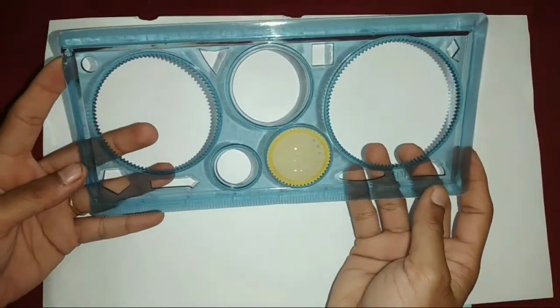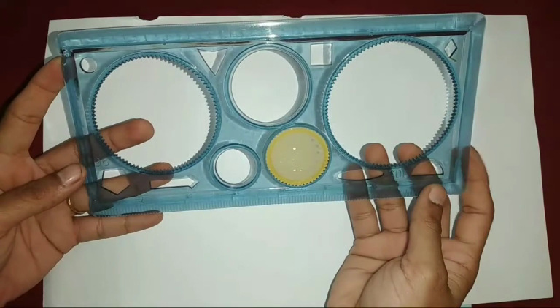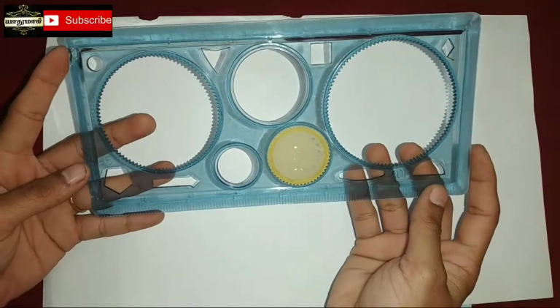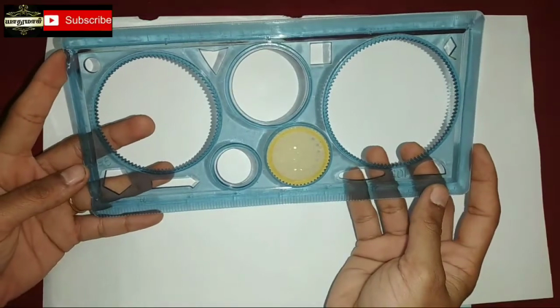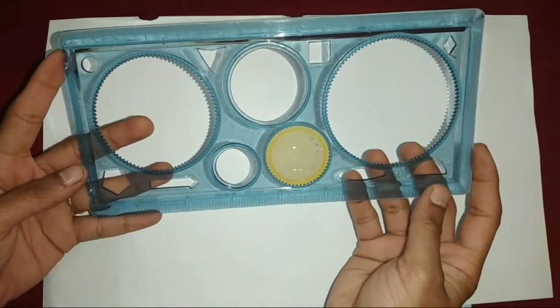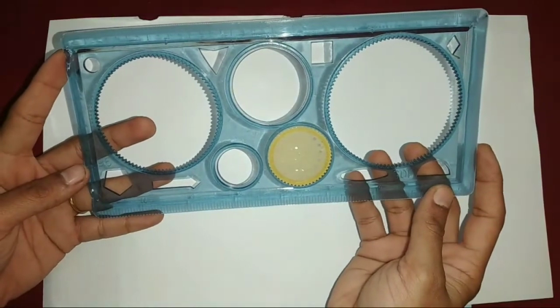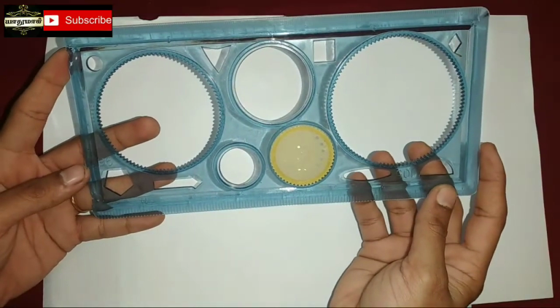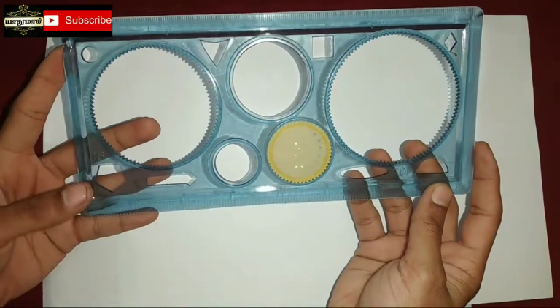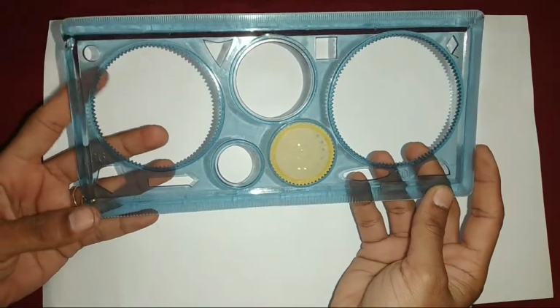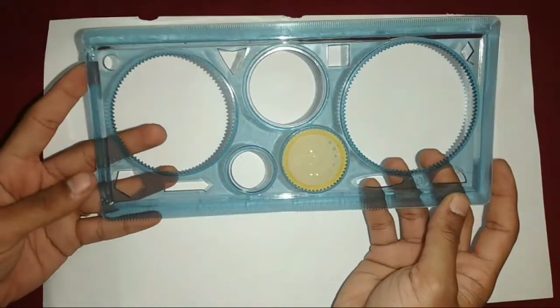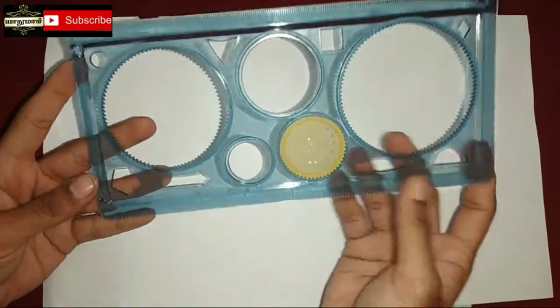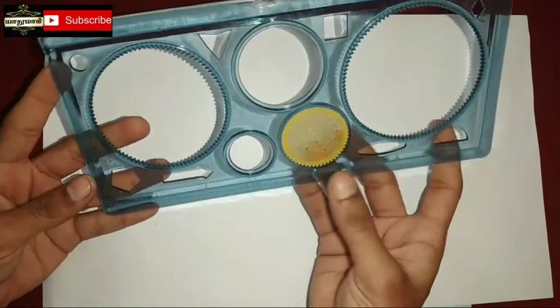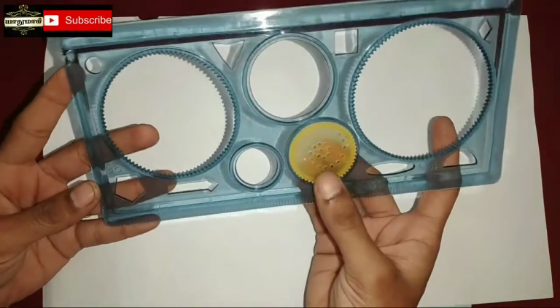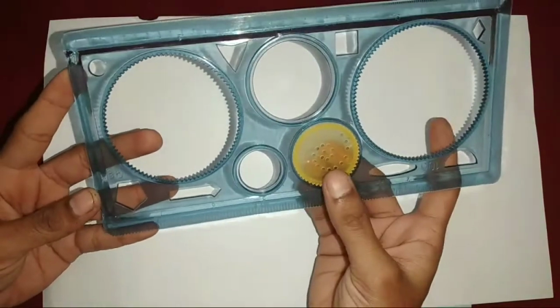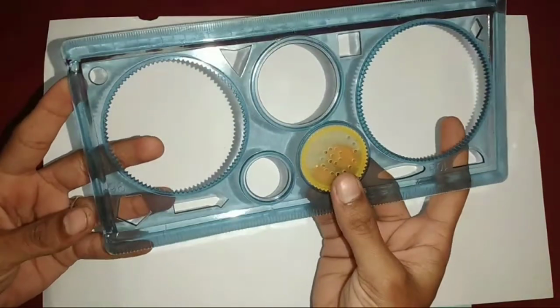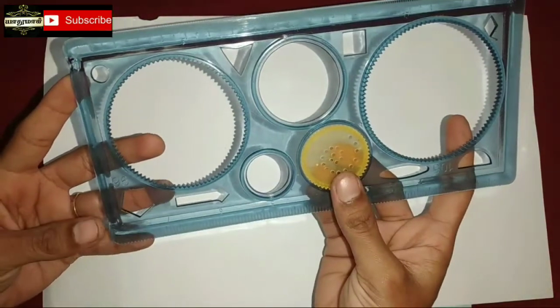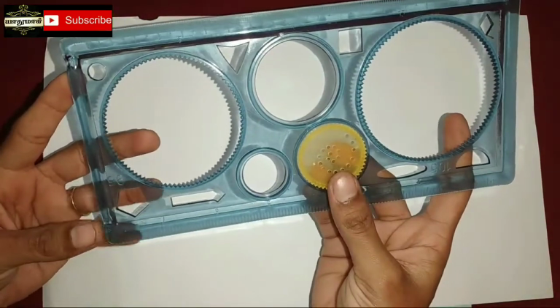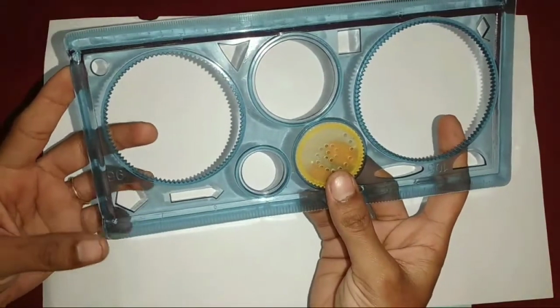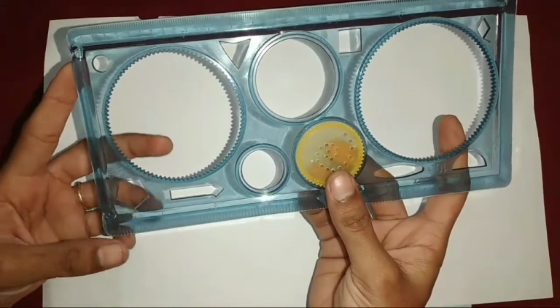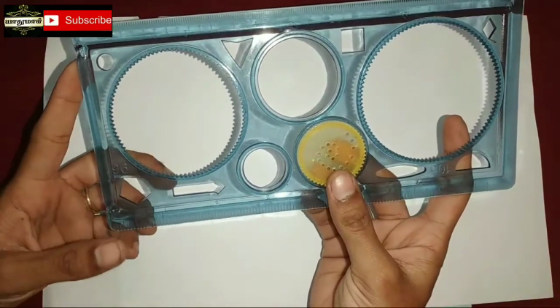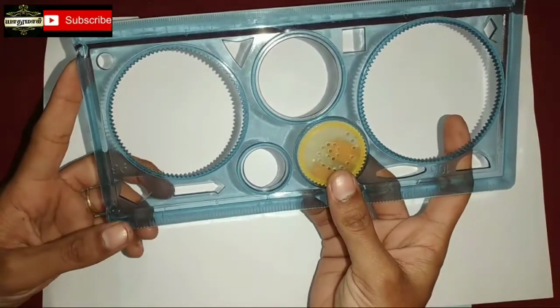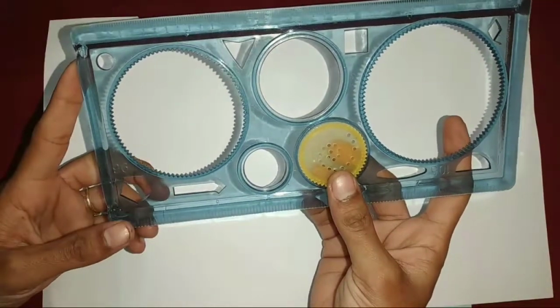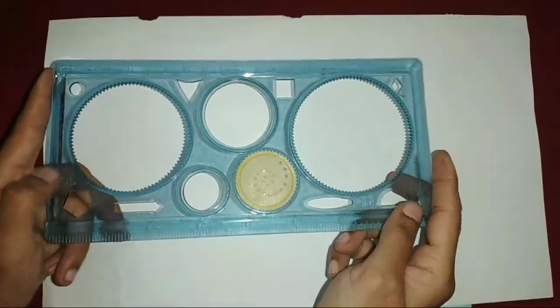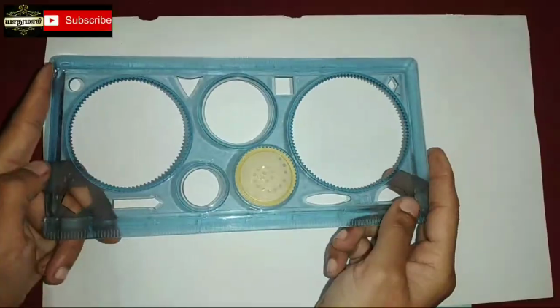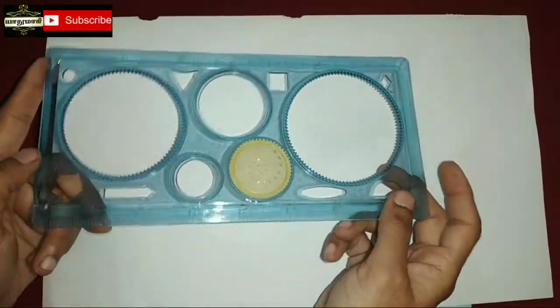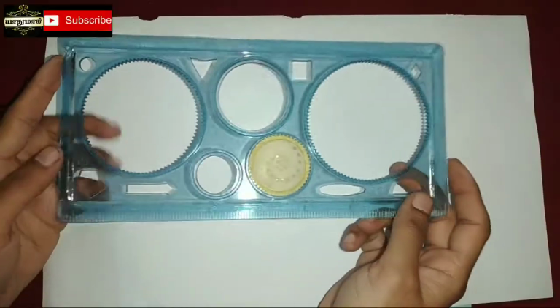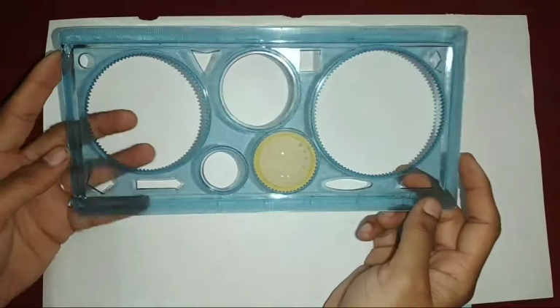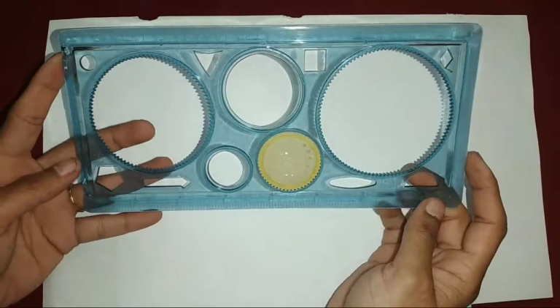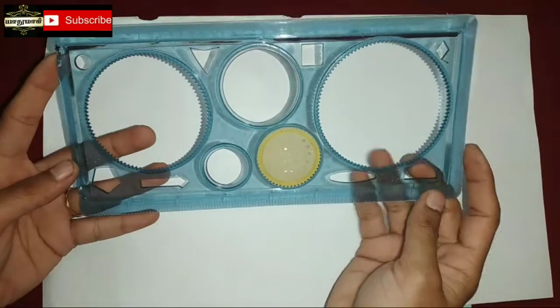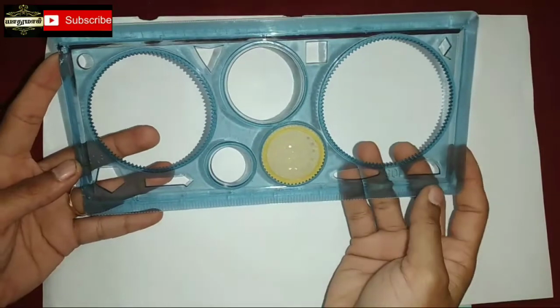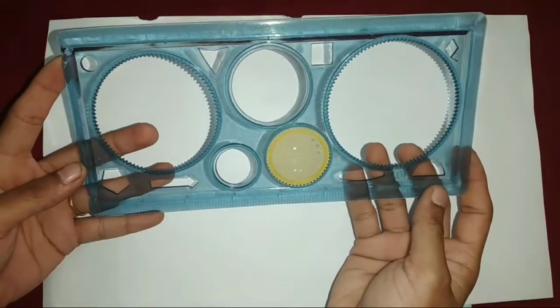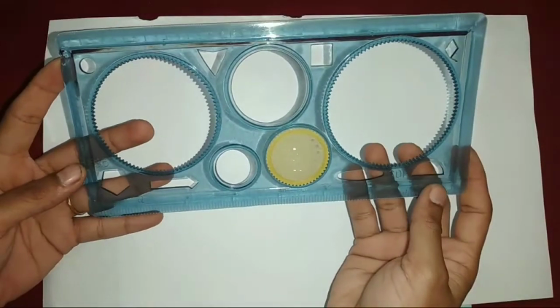Hello friends. I am going to see this scale. This is a spirograph. How do you do this with wheat?